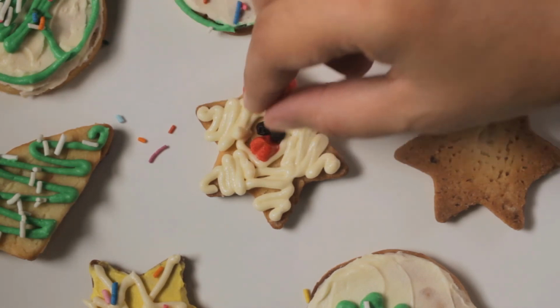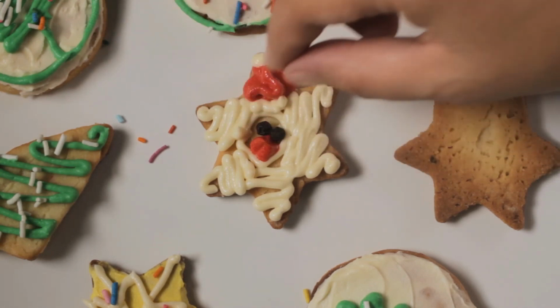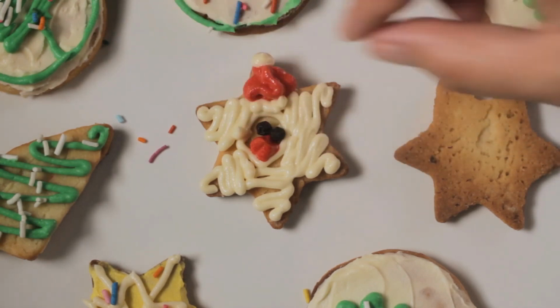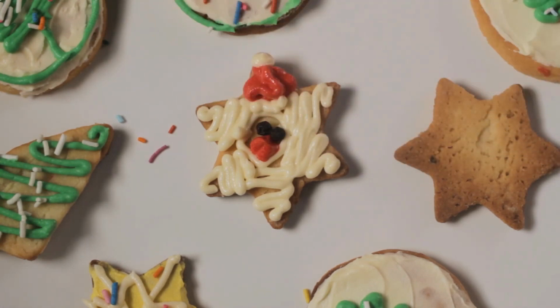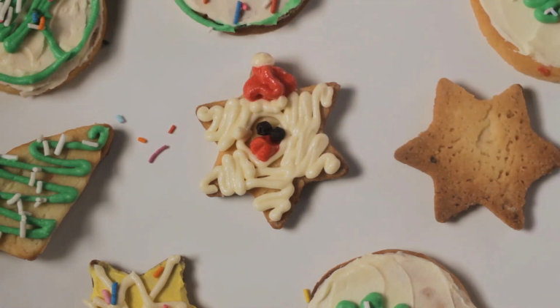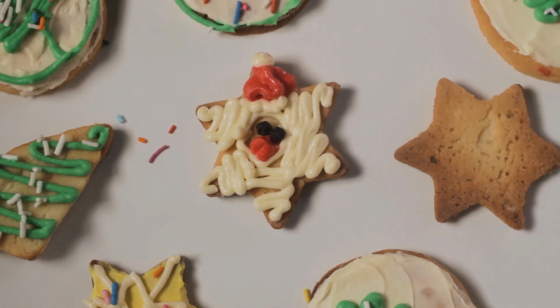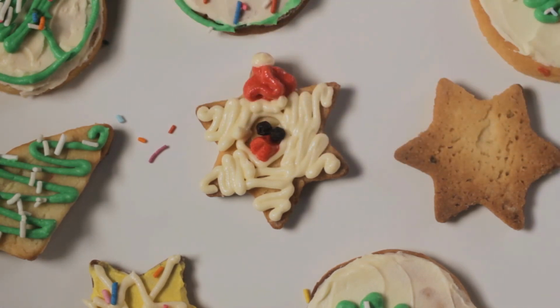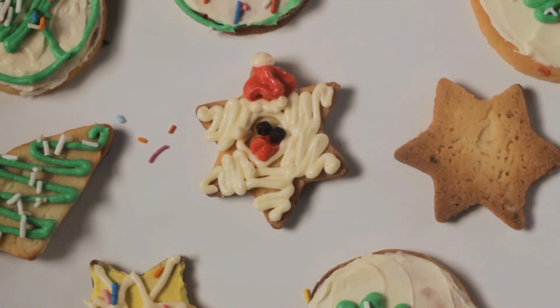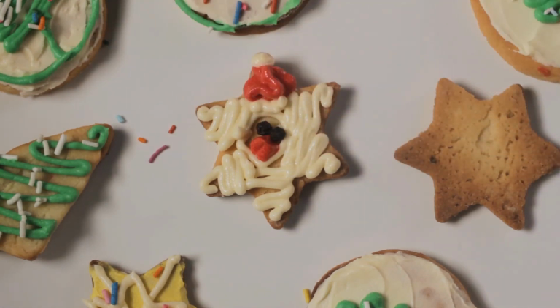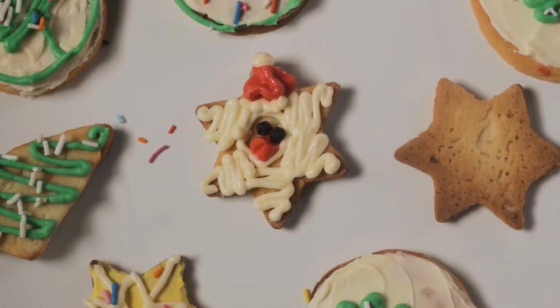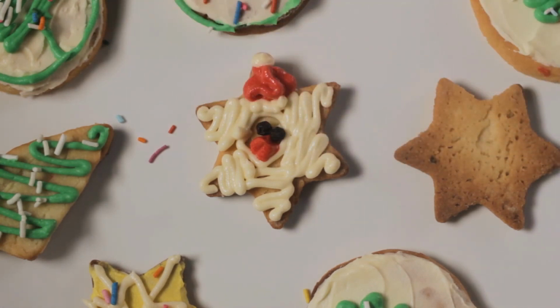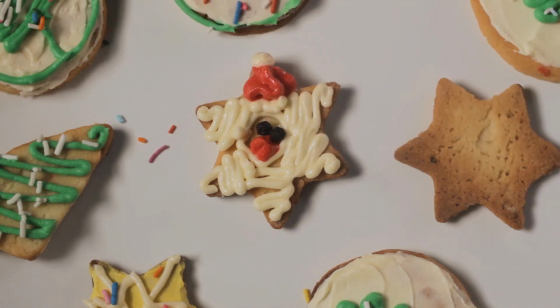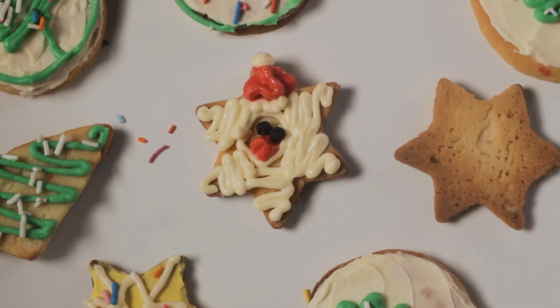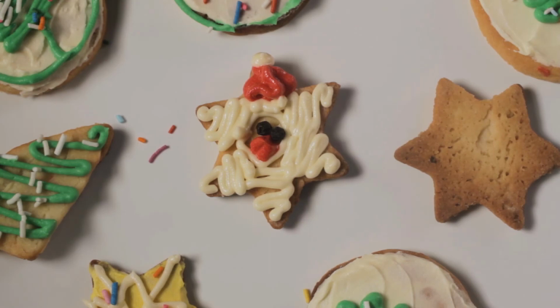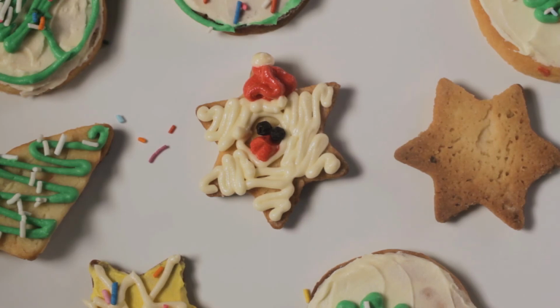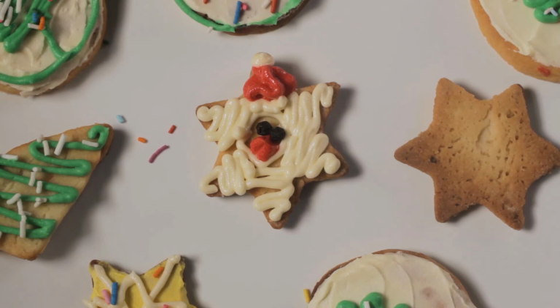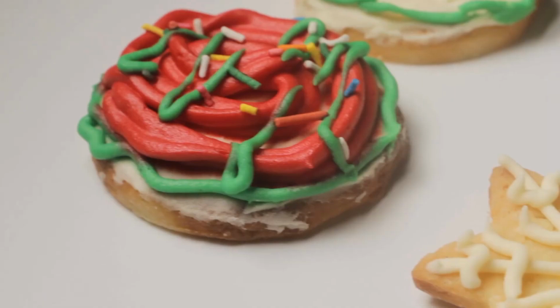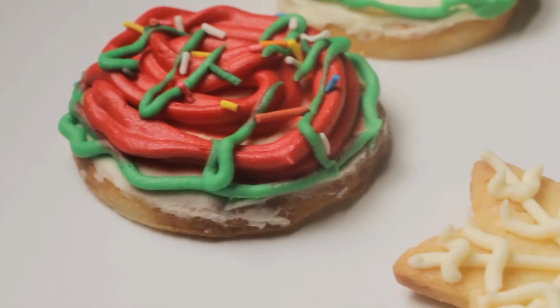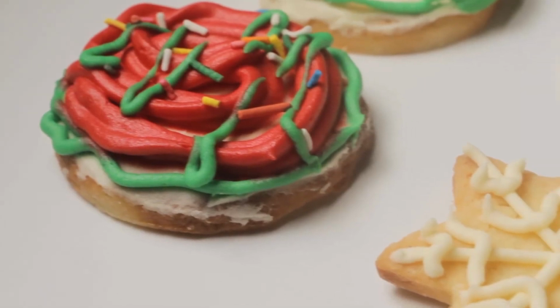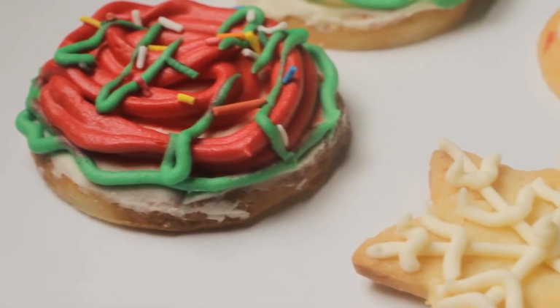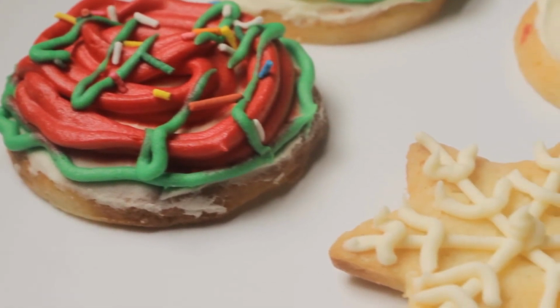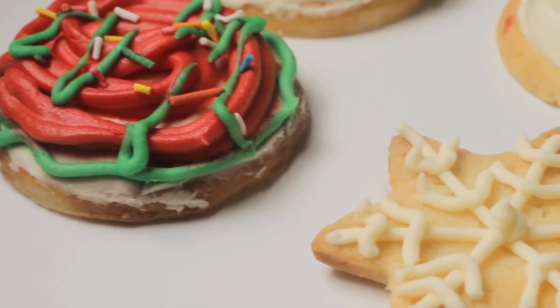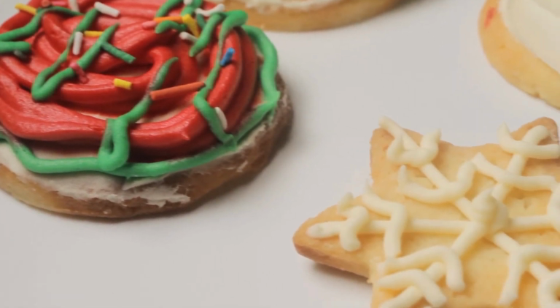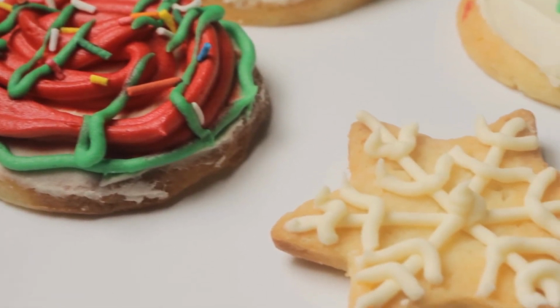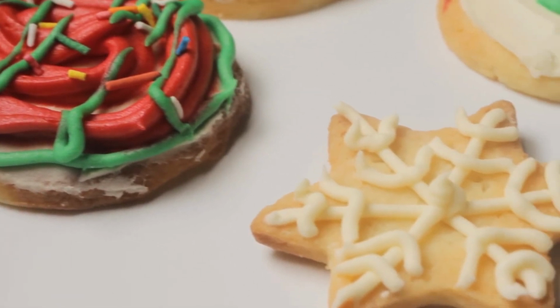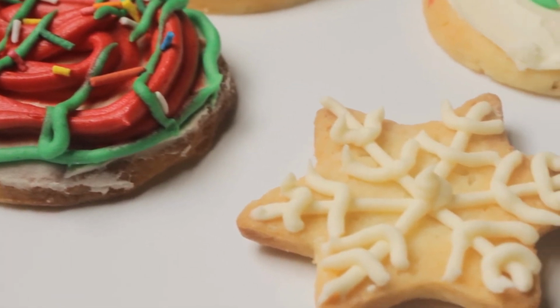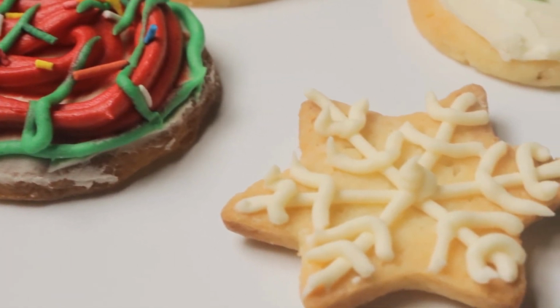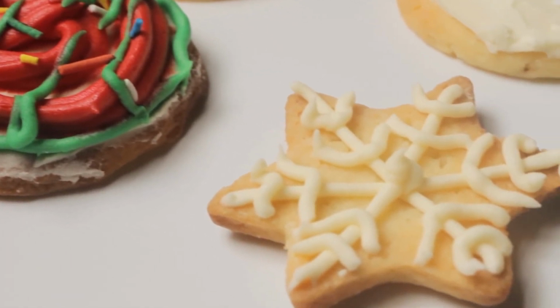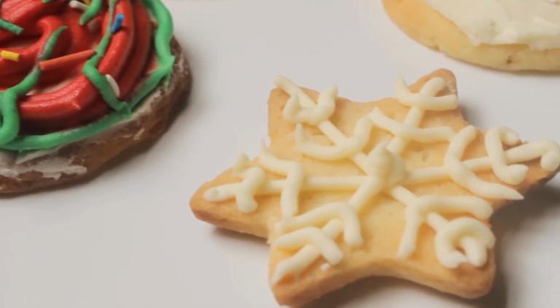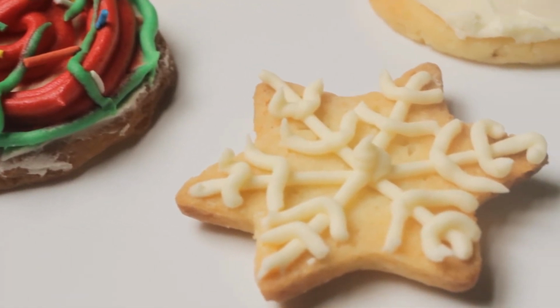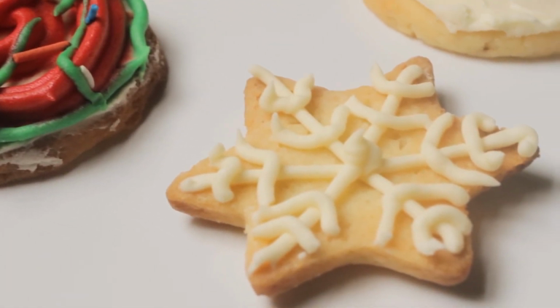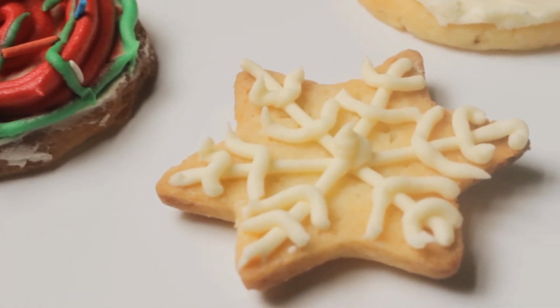Wait for a few hours for the frosting to harden completely, and then enjoy the cookies!